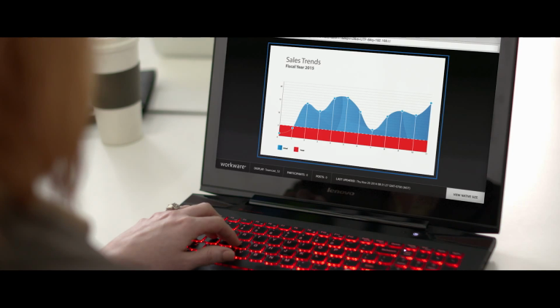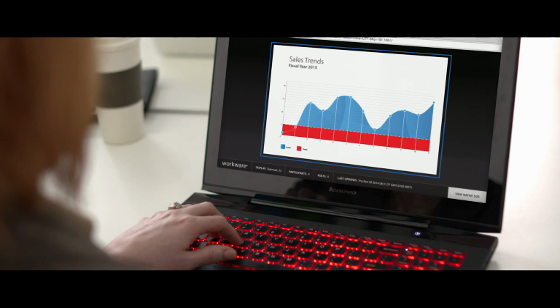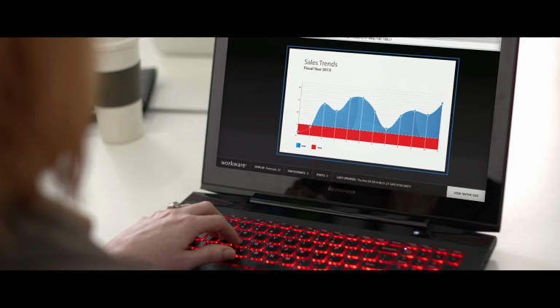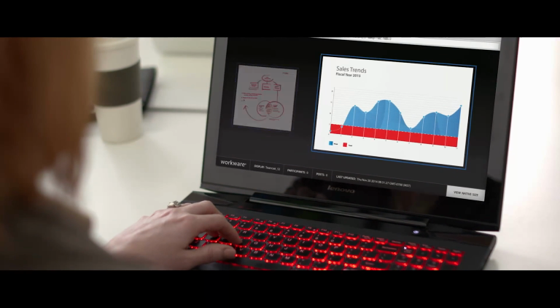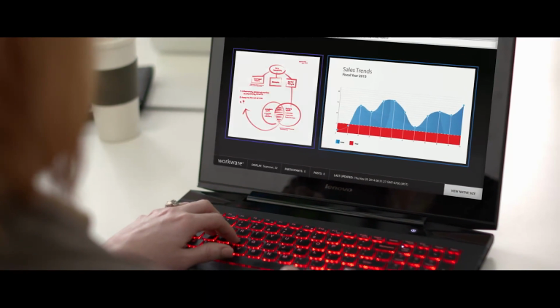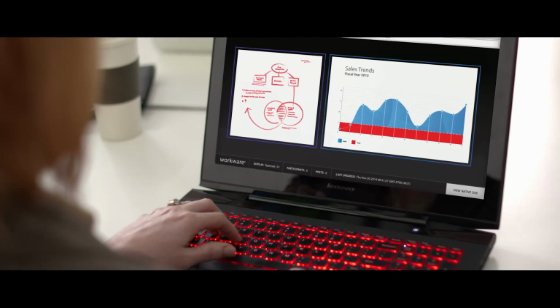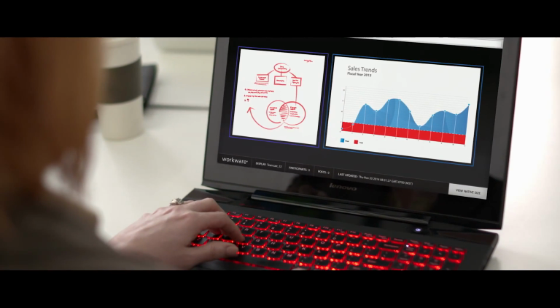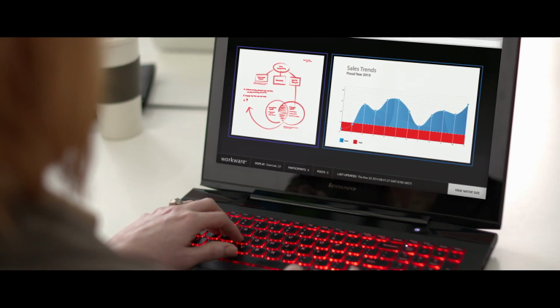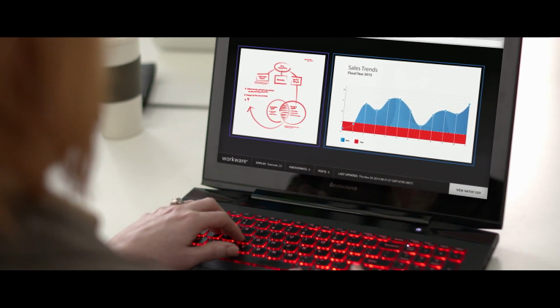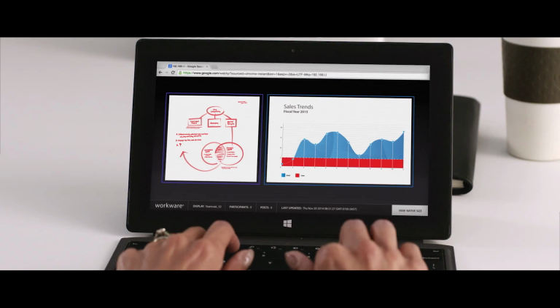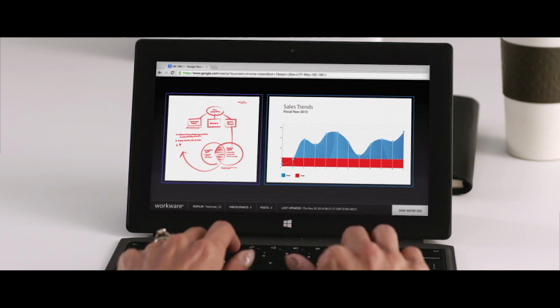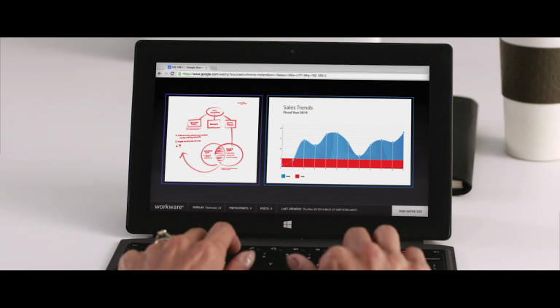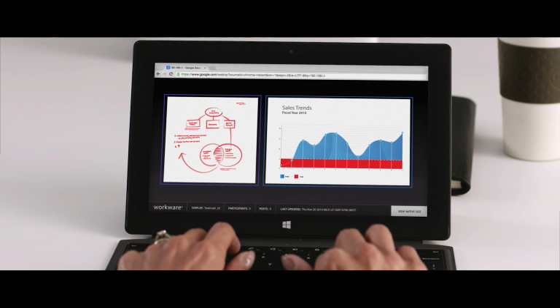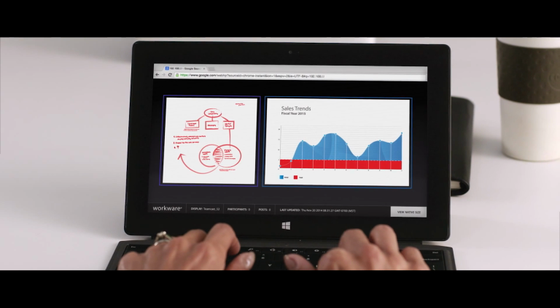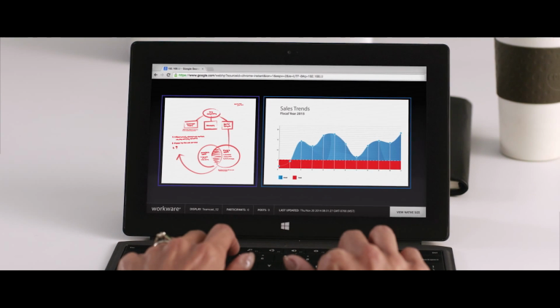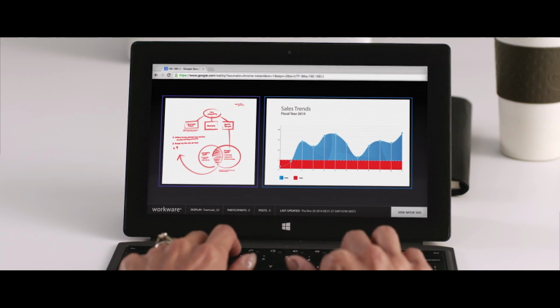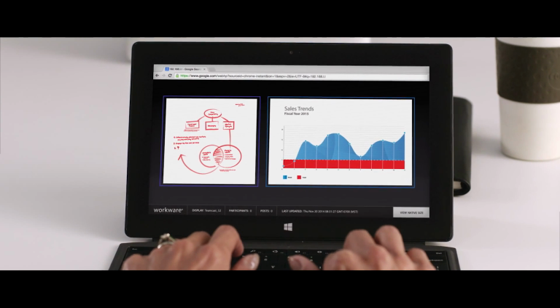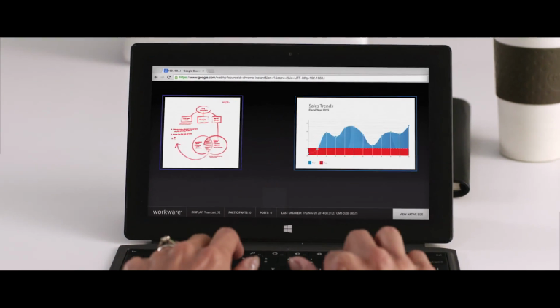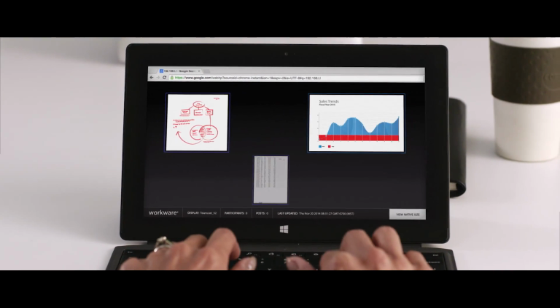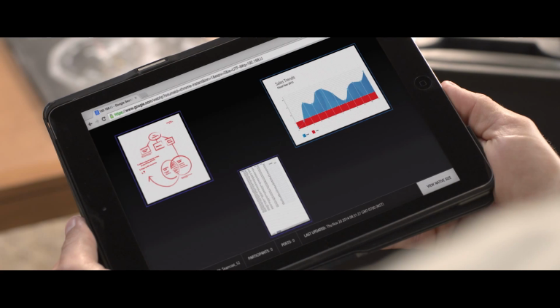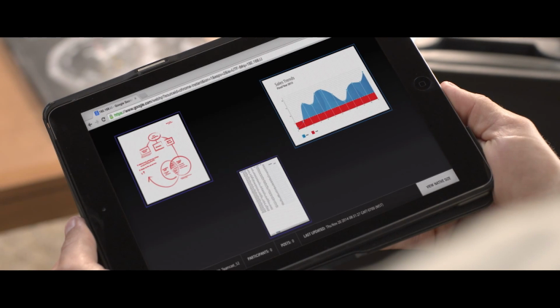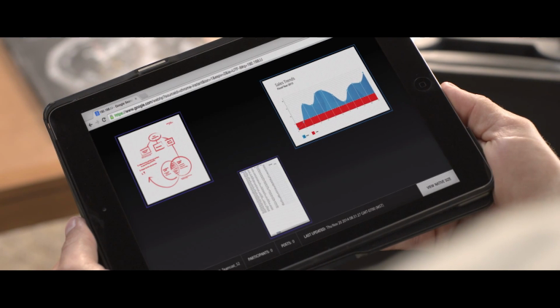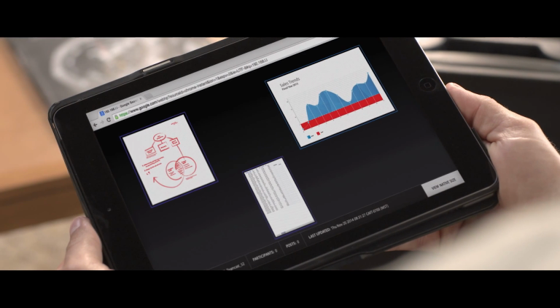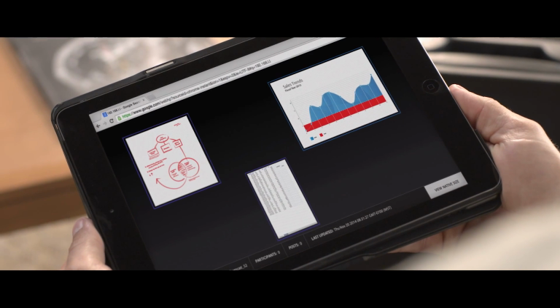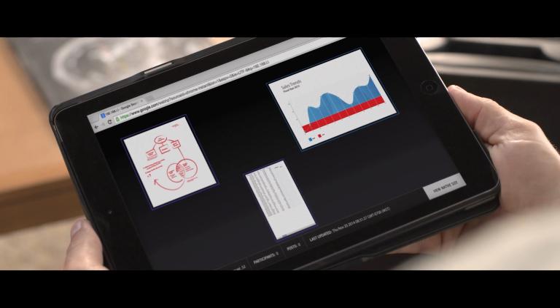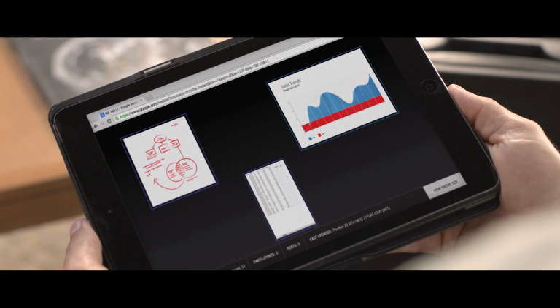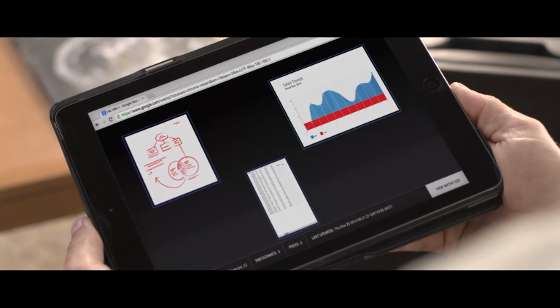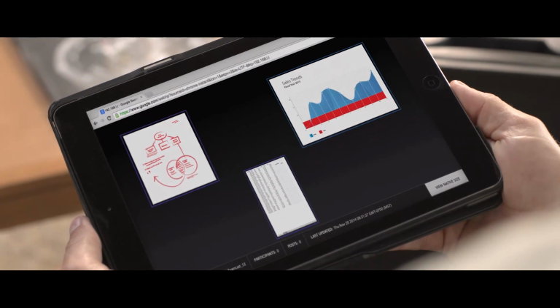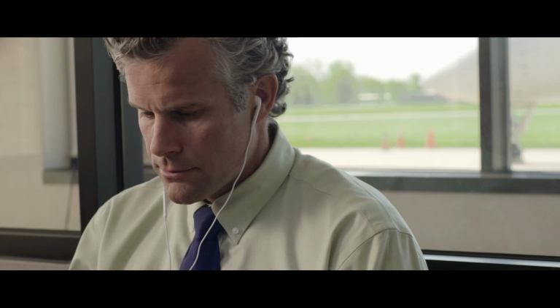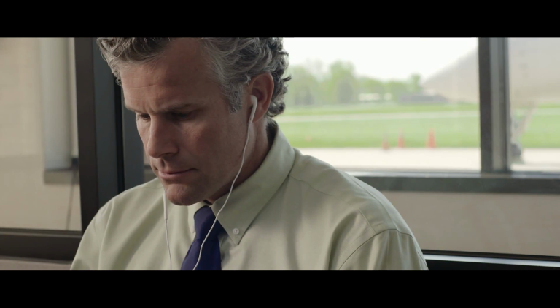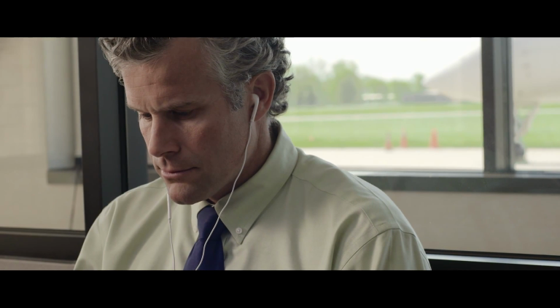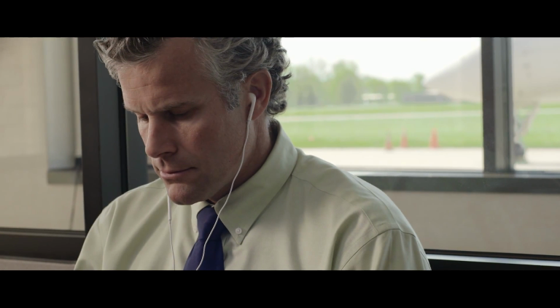Where it doesn't matter what device you use — any device is compatible with WorkWare Wireless: Android, iOS, Windows, and Mac.